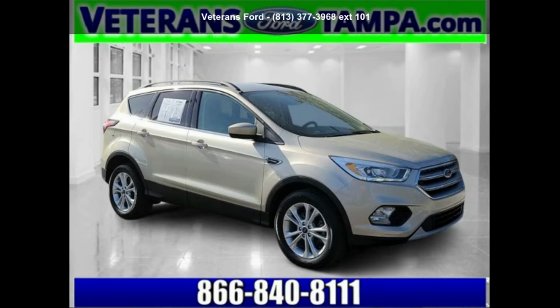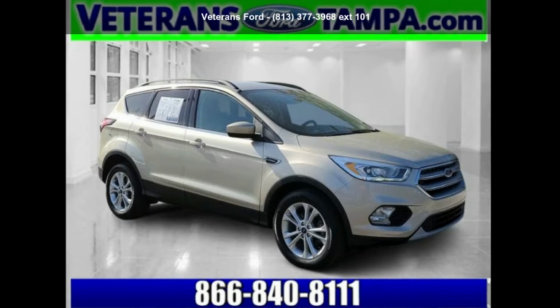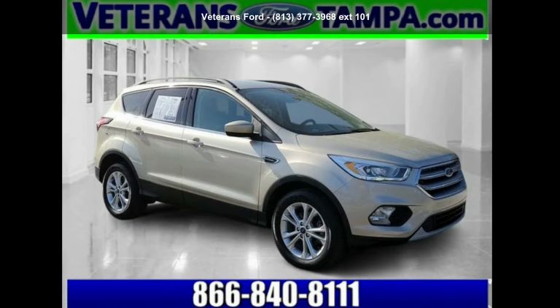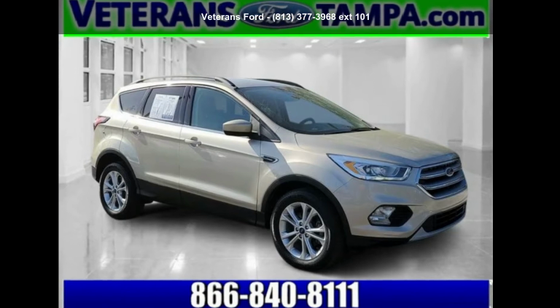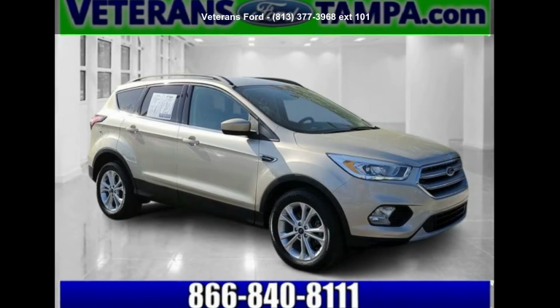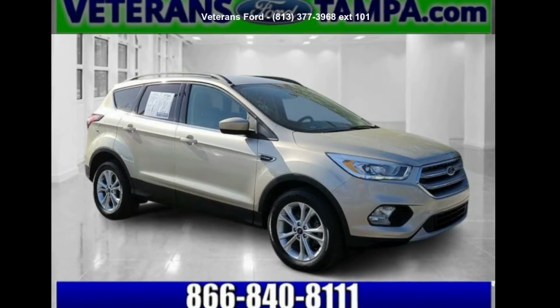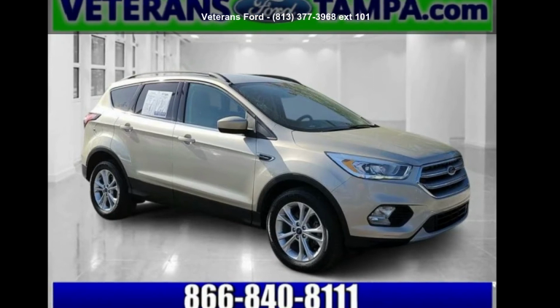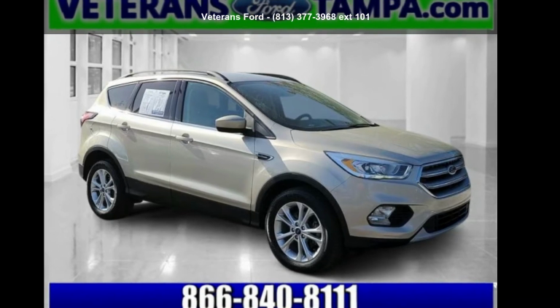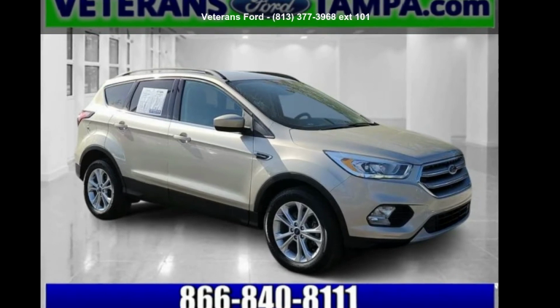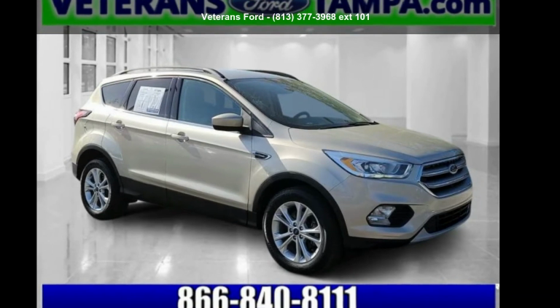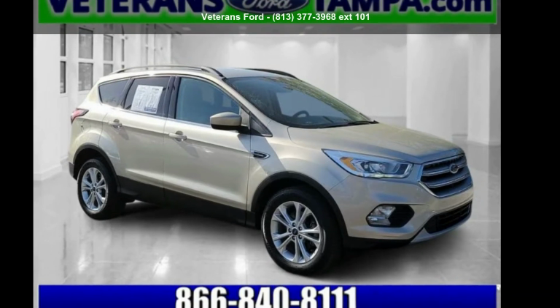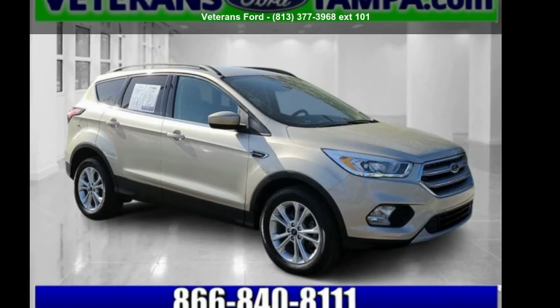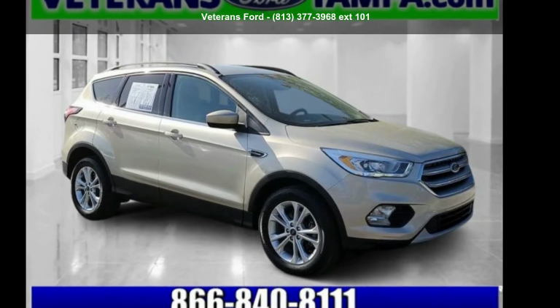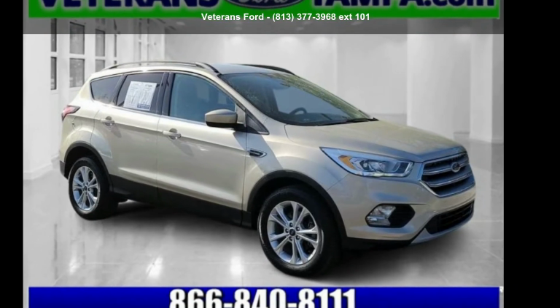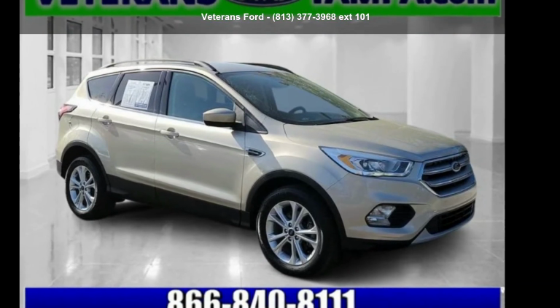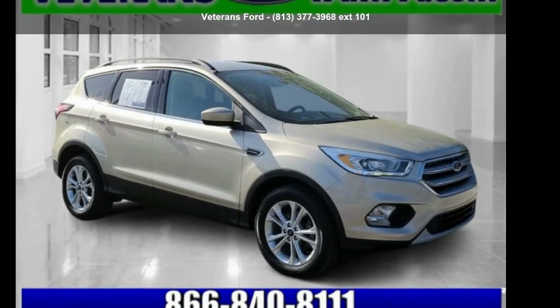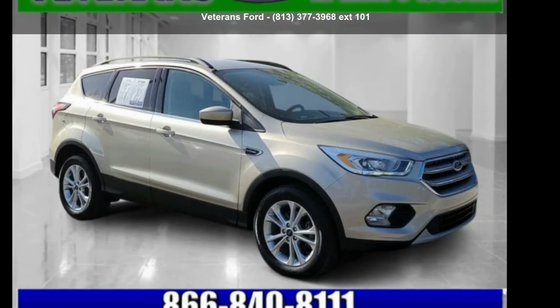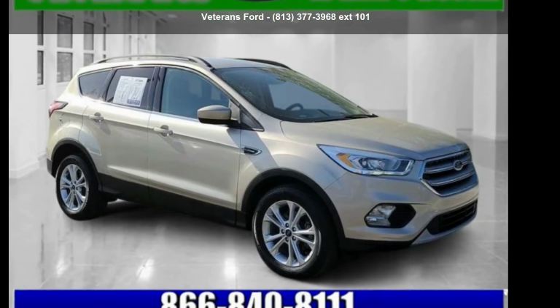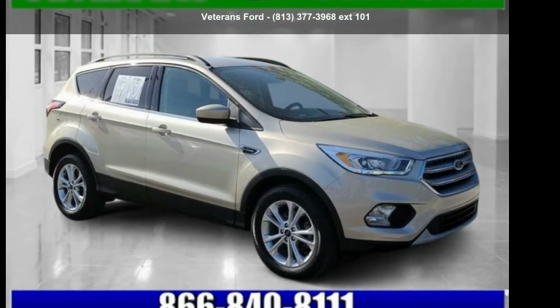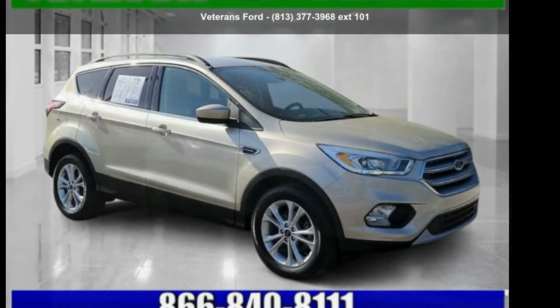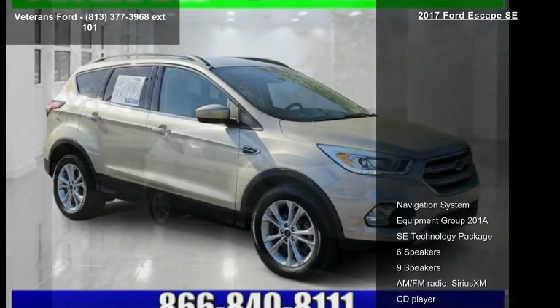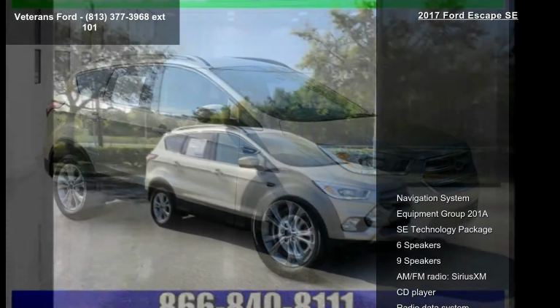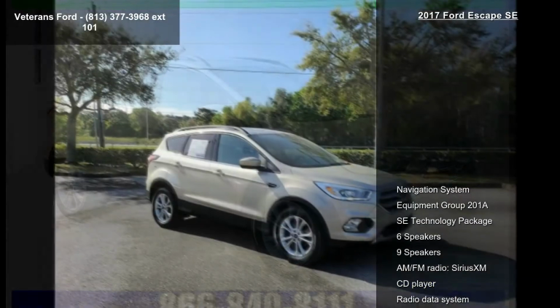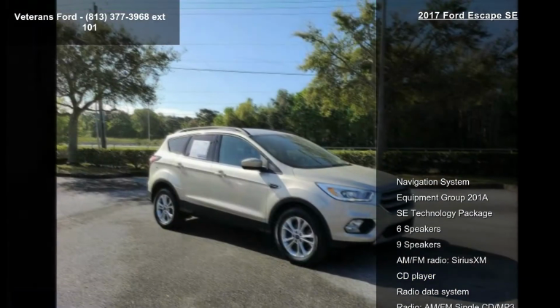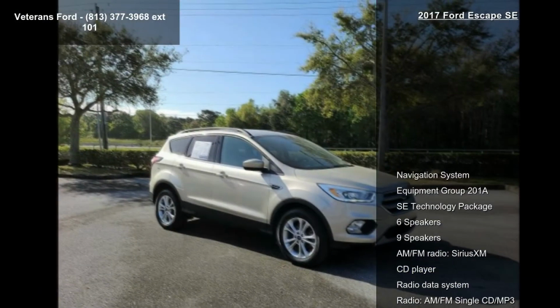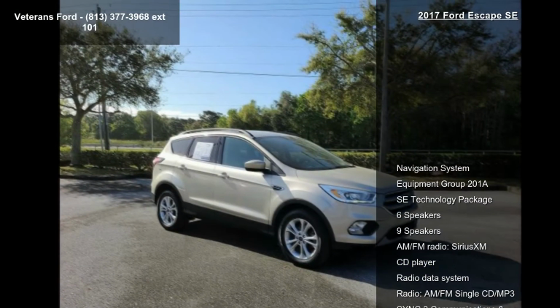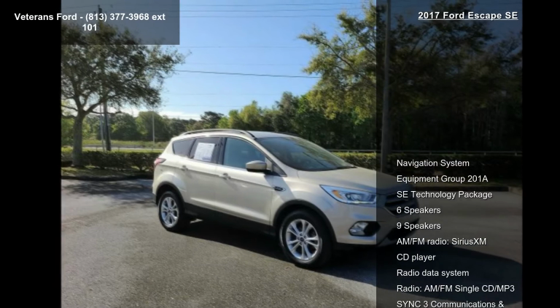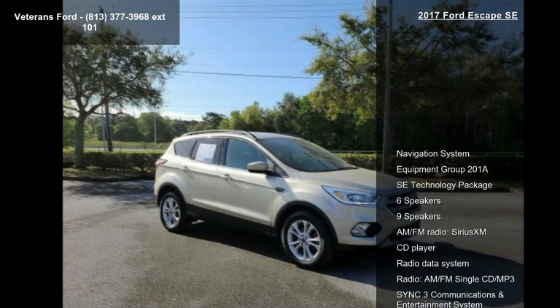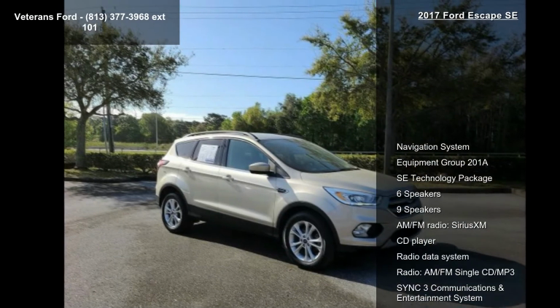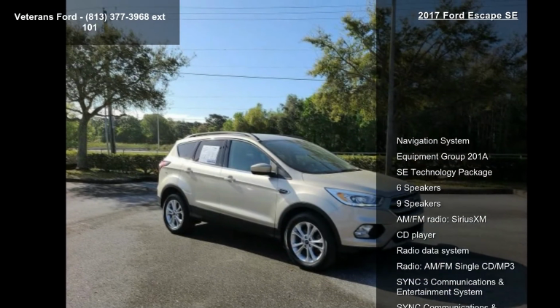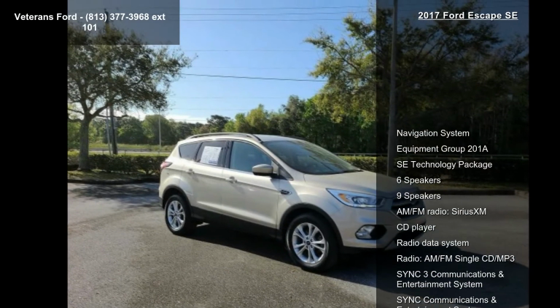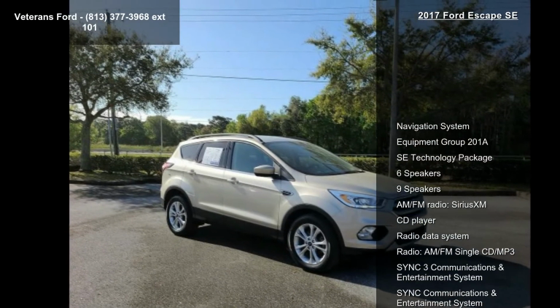Arrive in style with this Ford 2017 Escape SE. This may be the set of wheels you've been looking for.